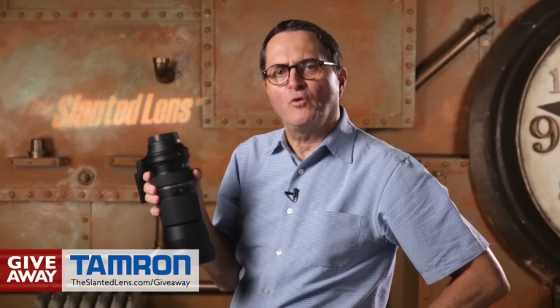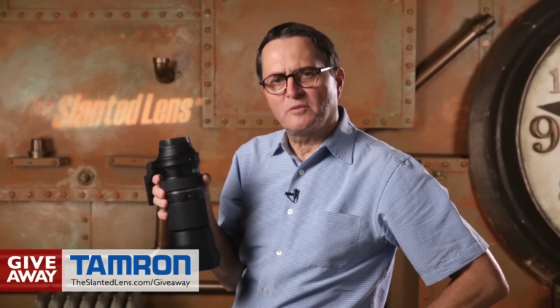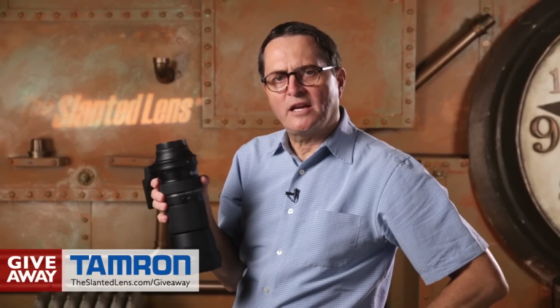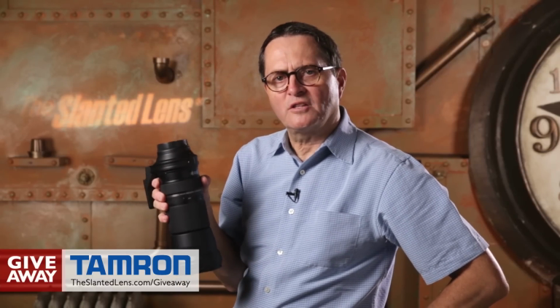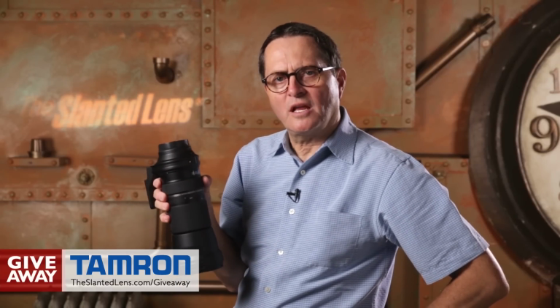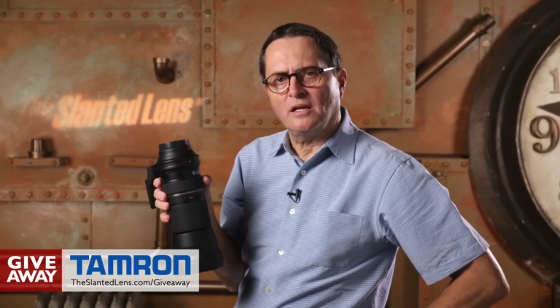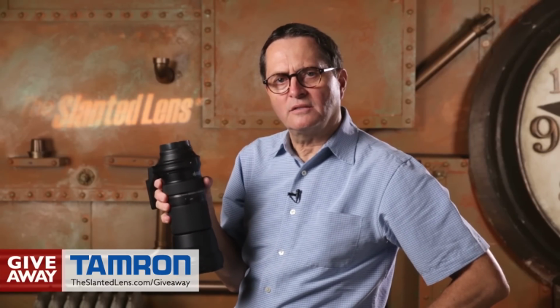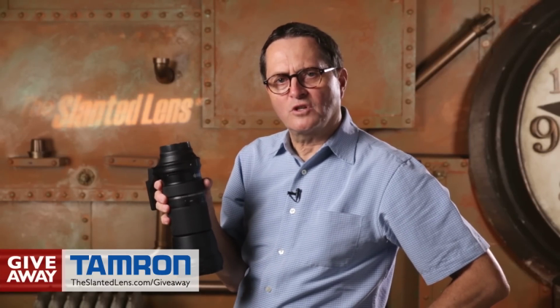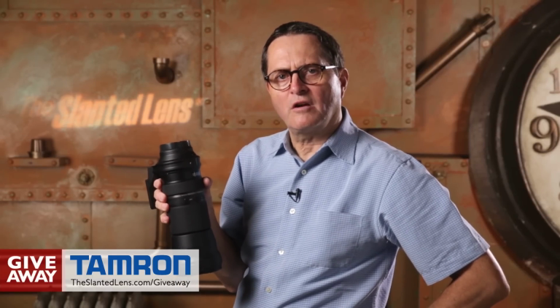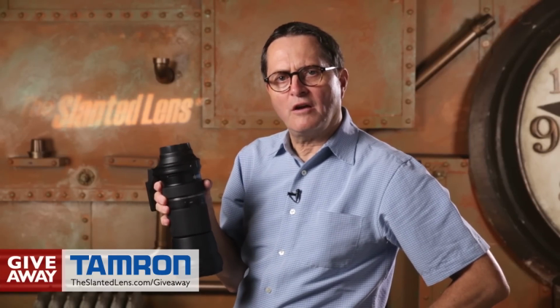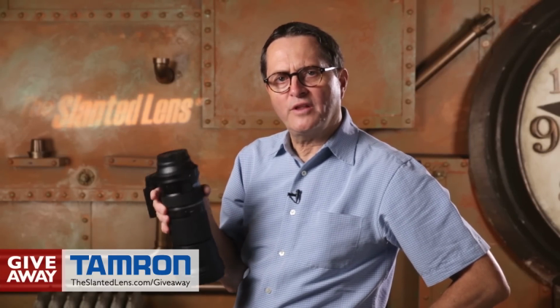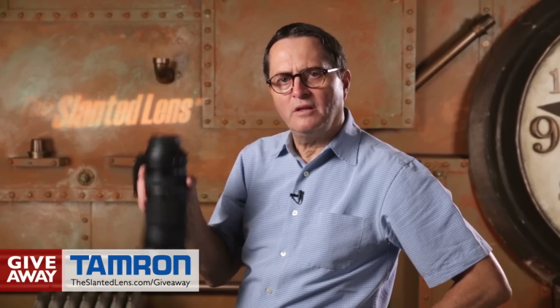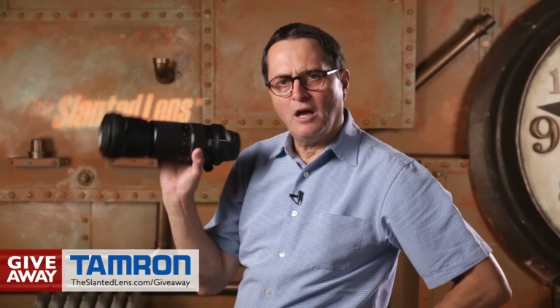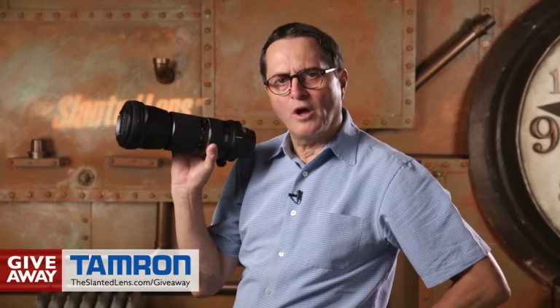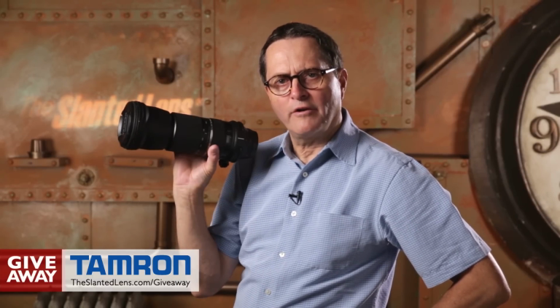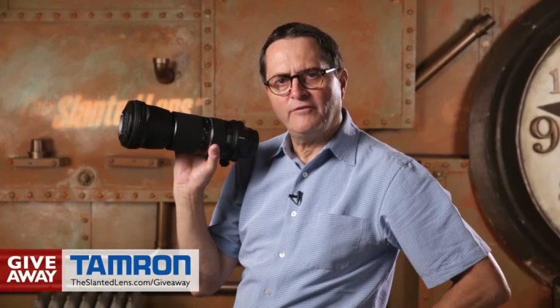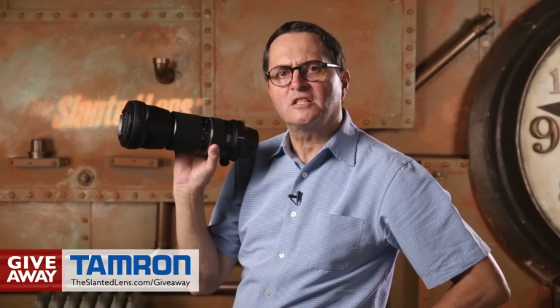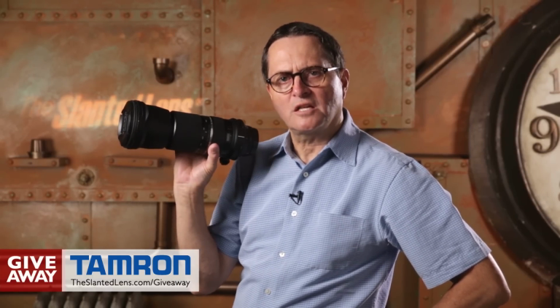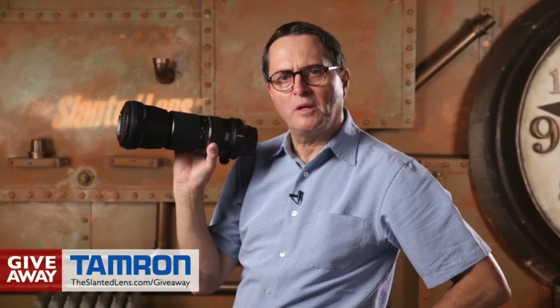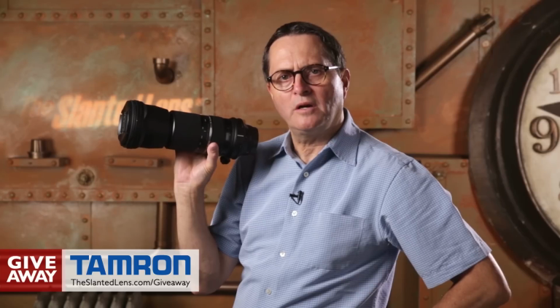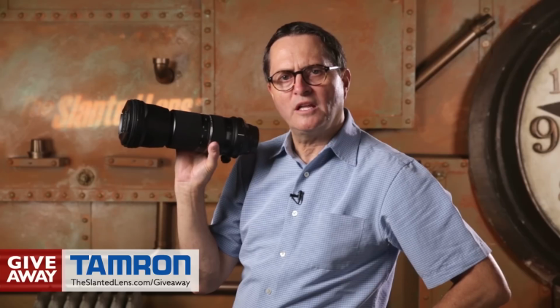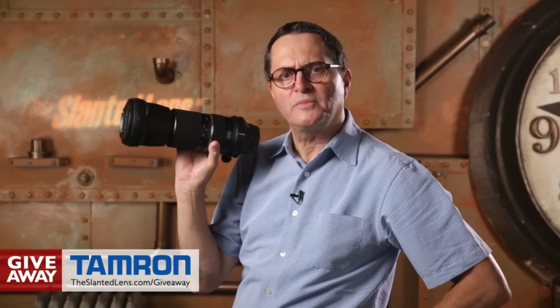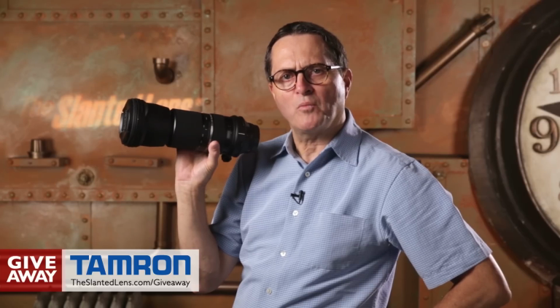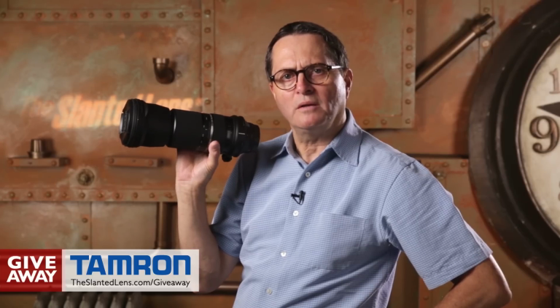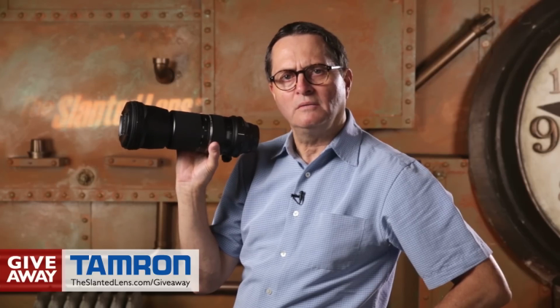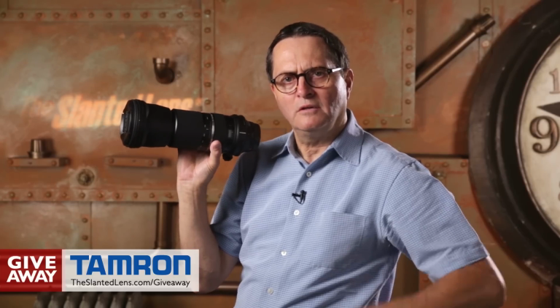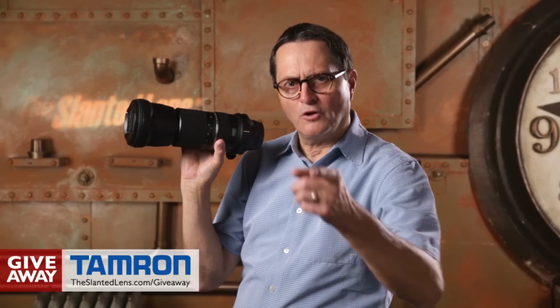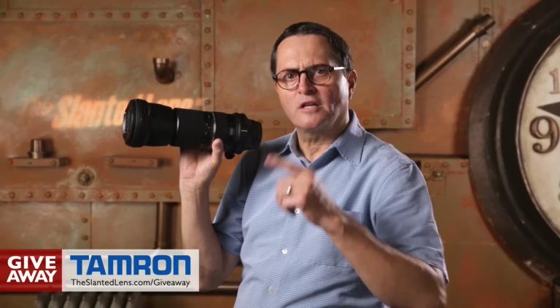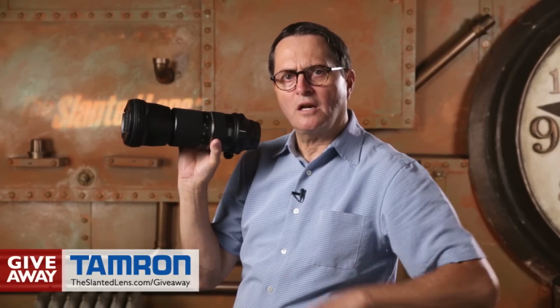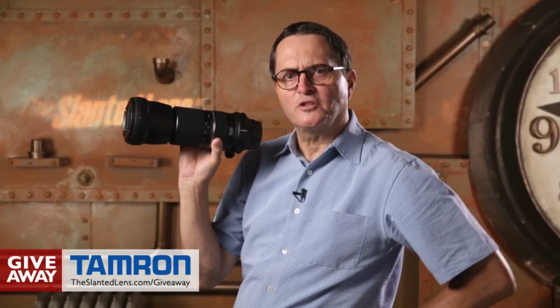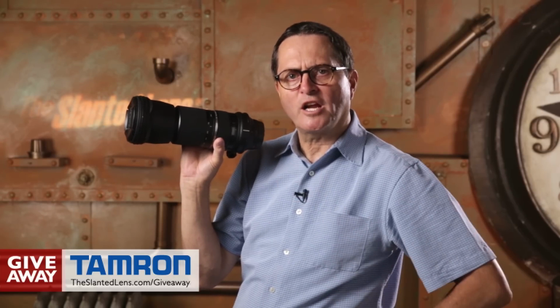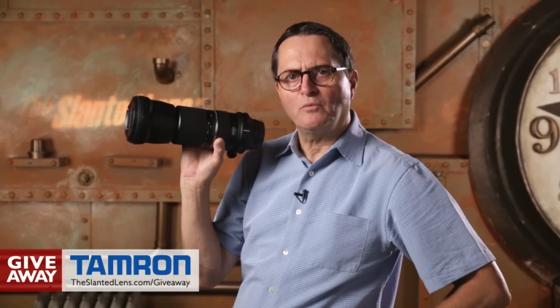Giveaways are back here on The Slanted Lens. We're starting it off with a 150-600mm lens from Tamron. Go to The Slanted Lens and check it out.